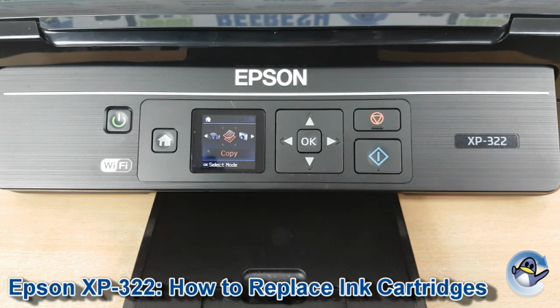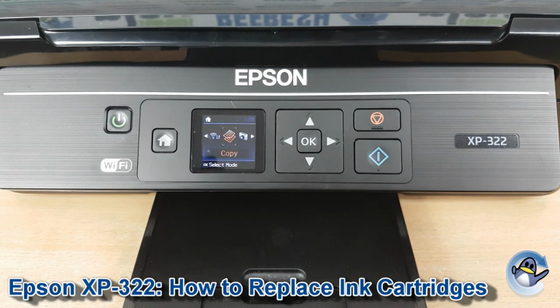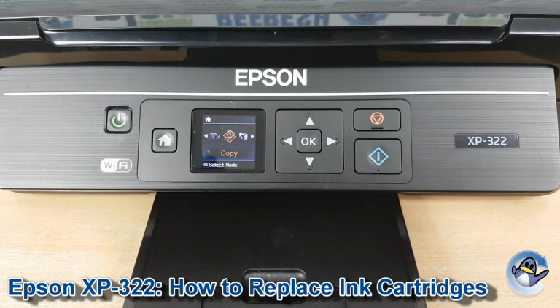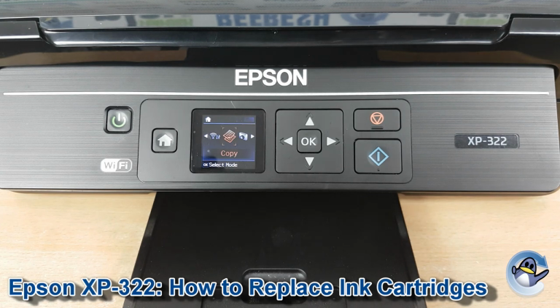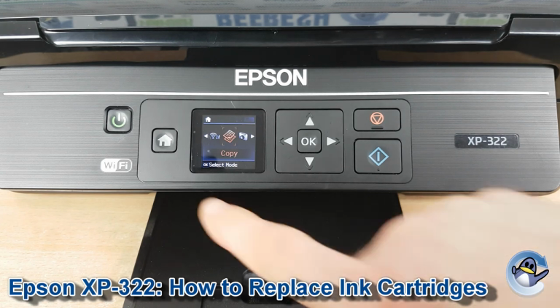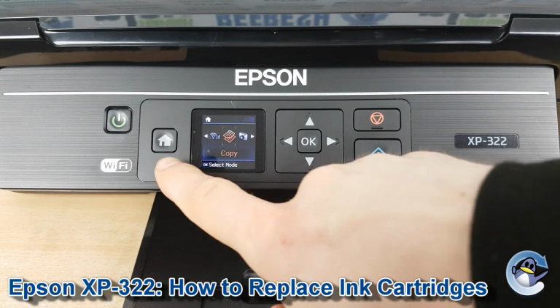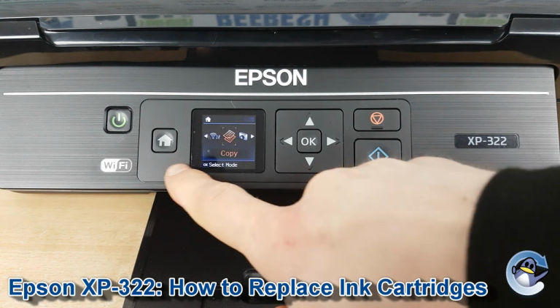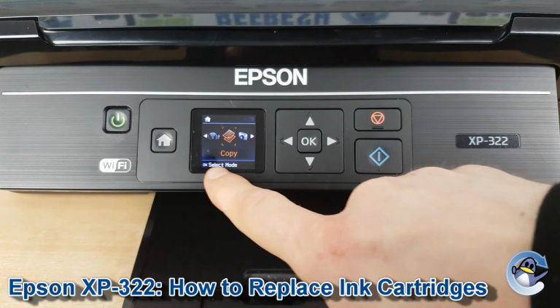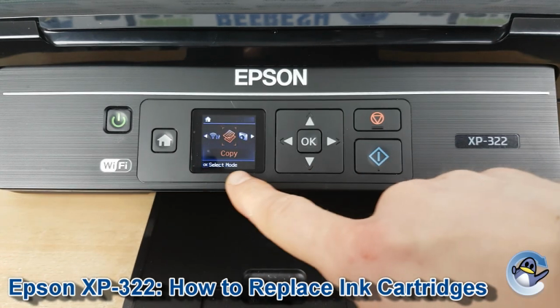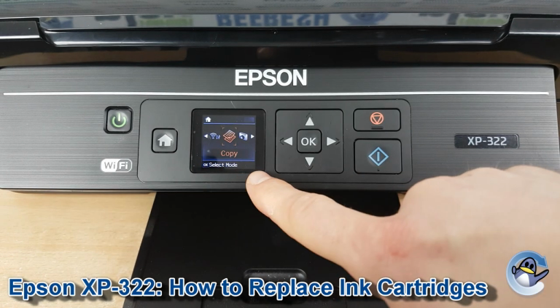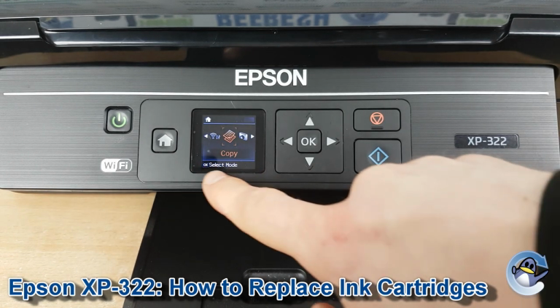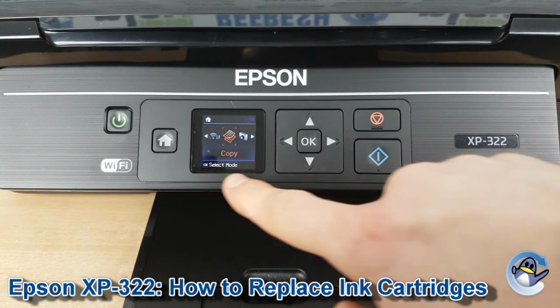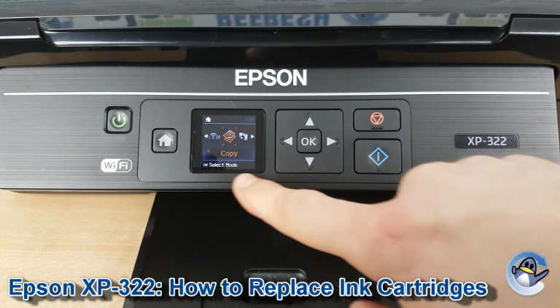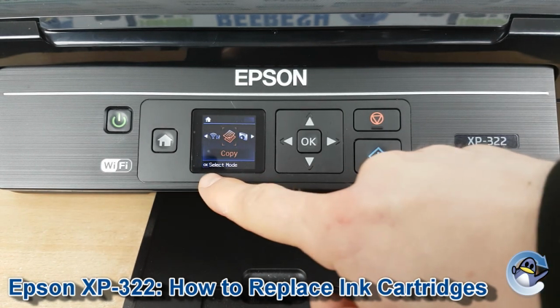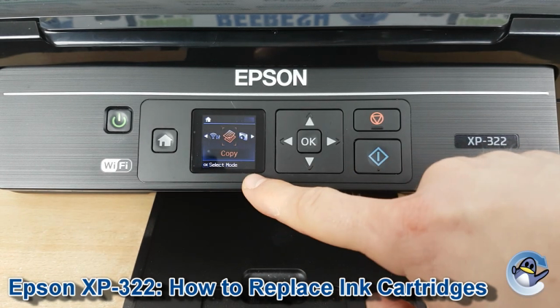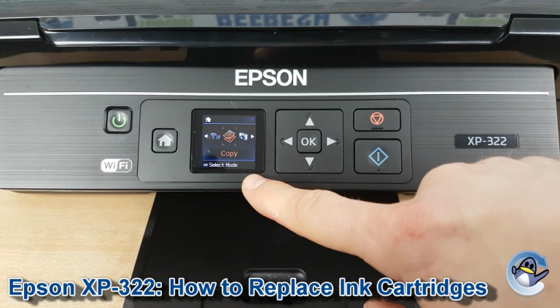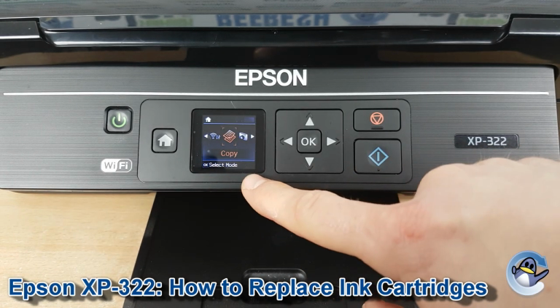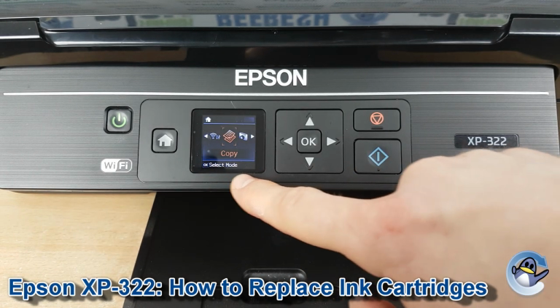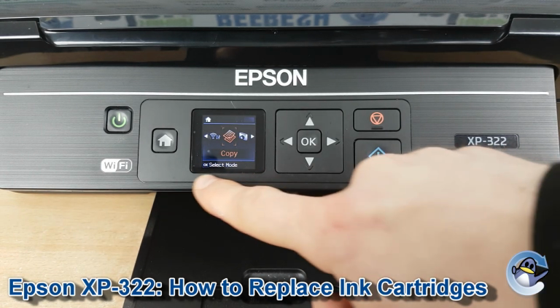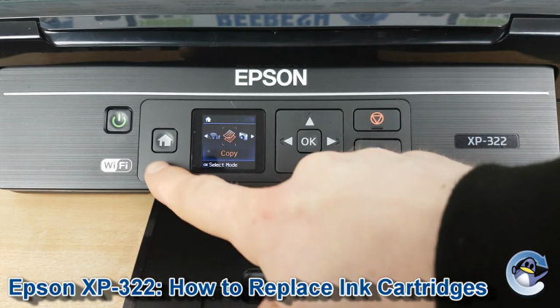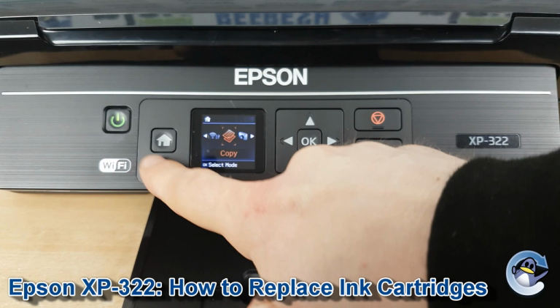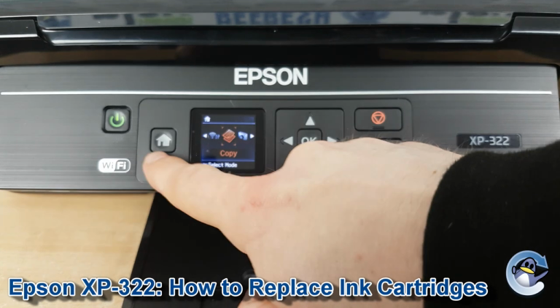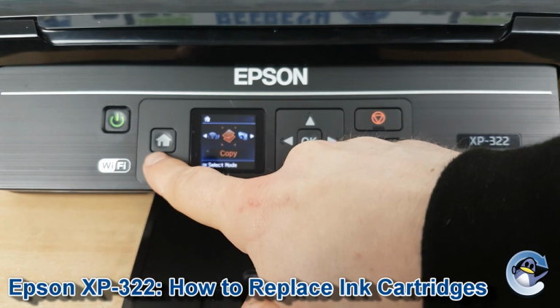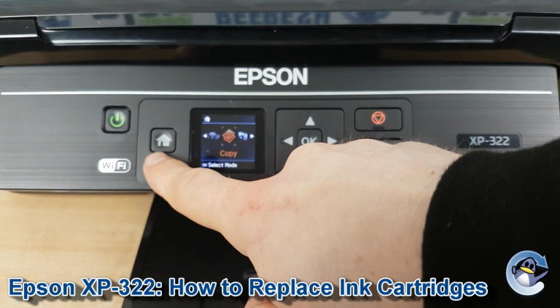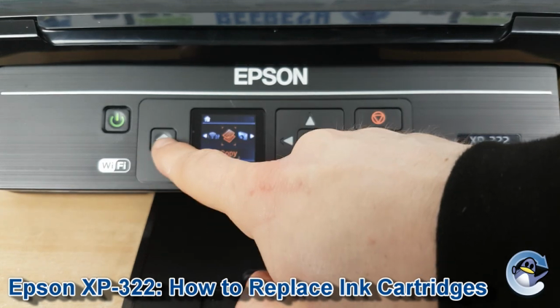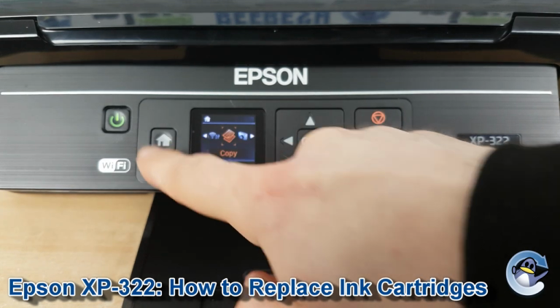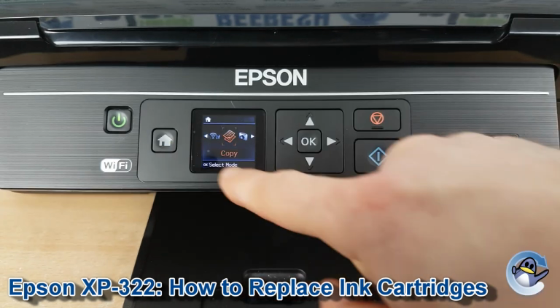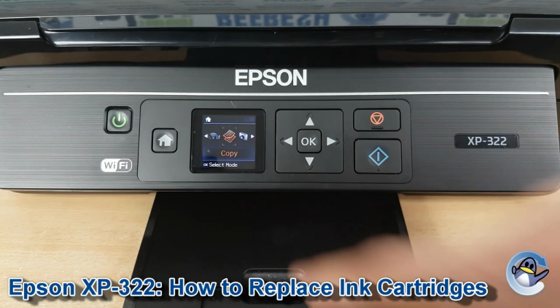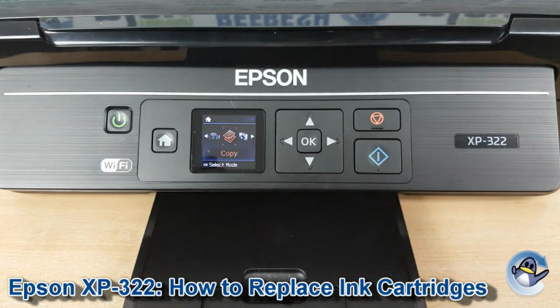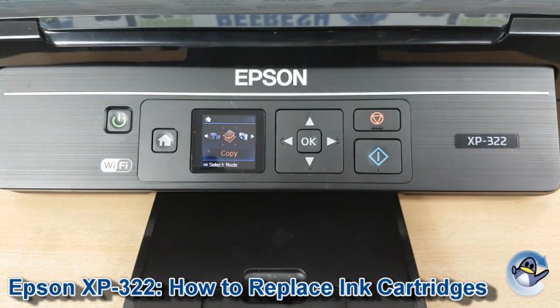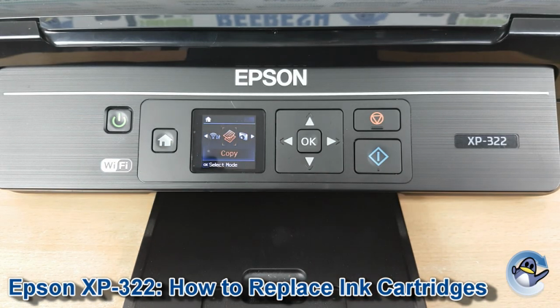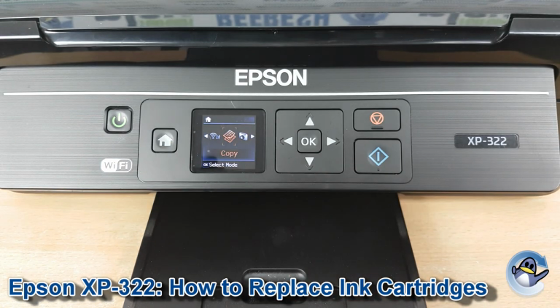To get started we need to be on the home screen of the printer, which looks like this. If you're not already there, there's a home button you can press to be taken to that screen.